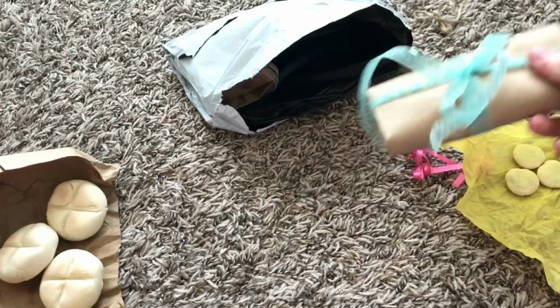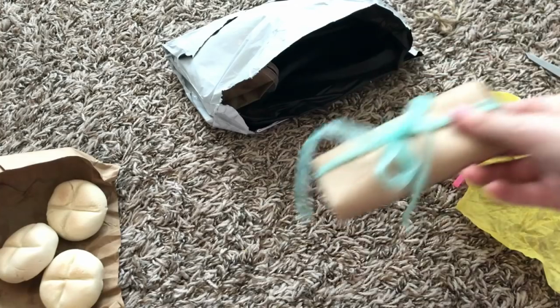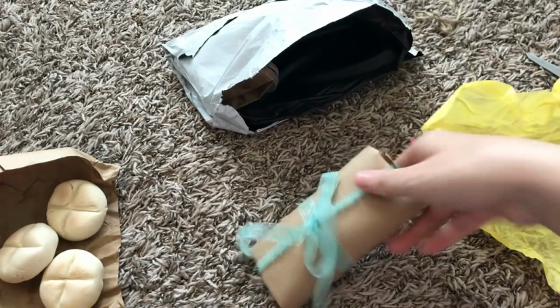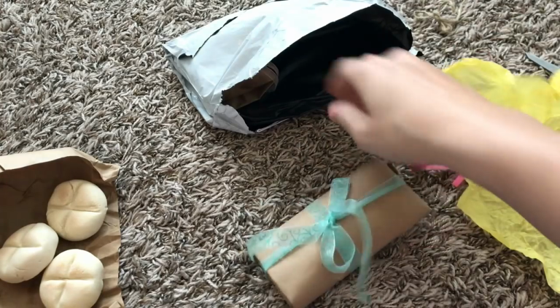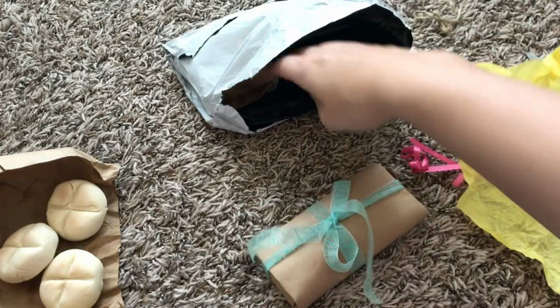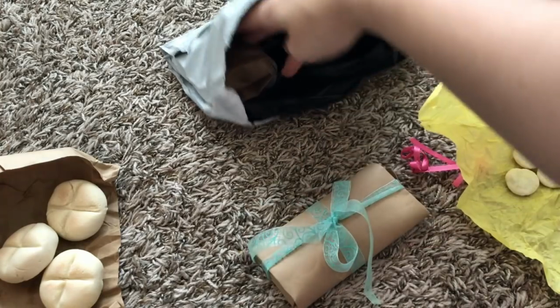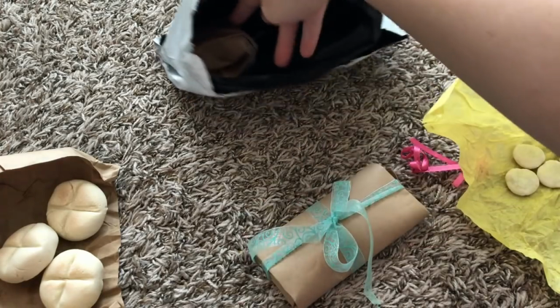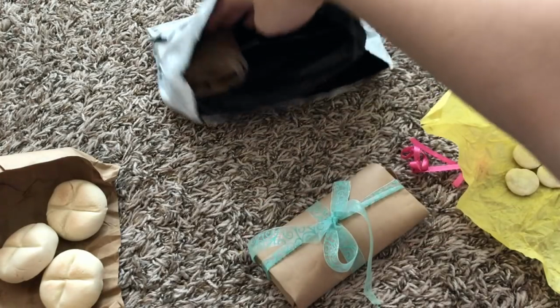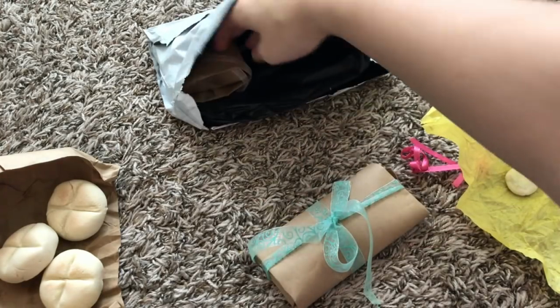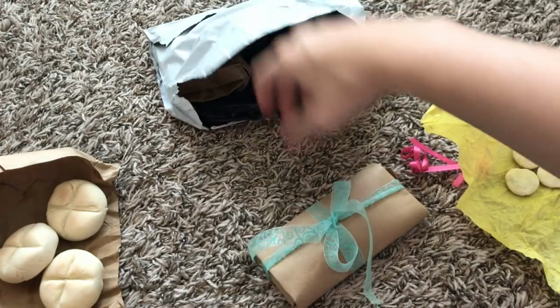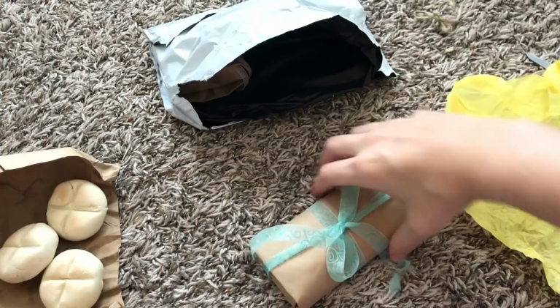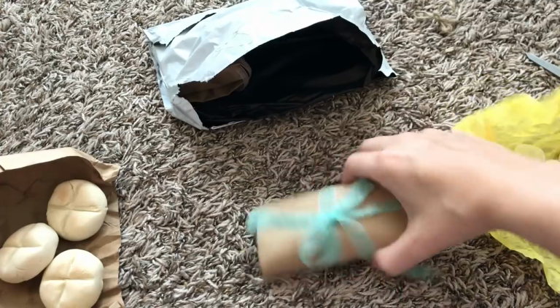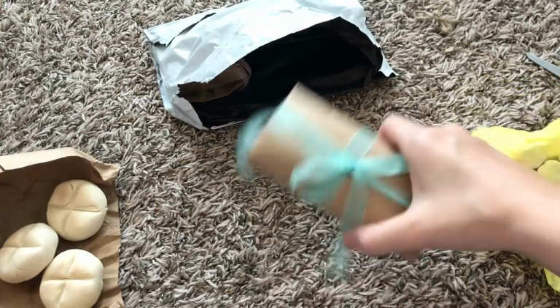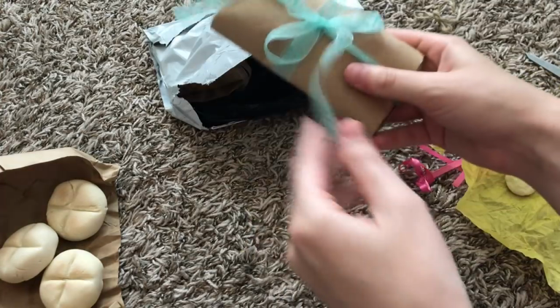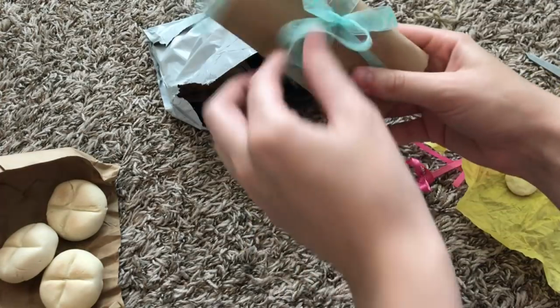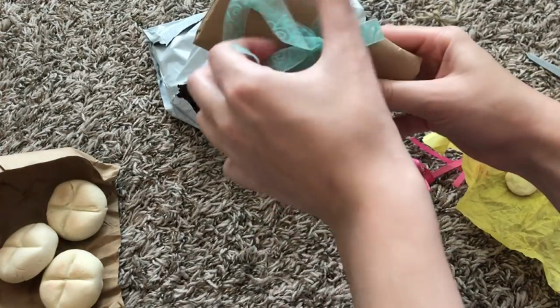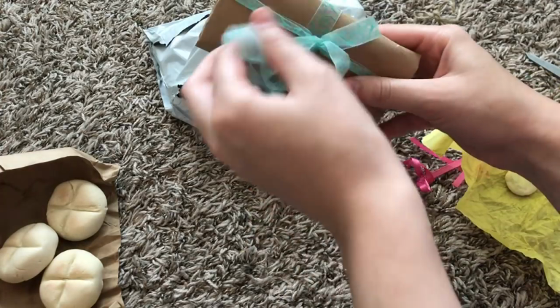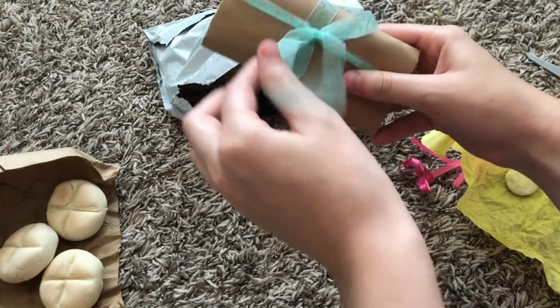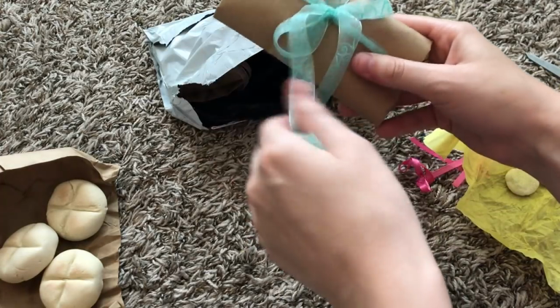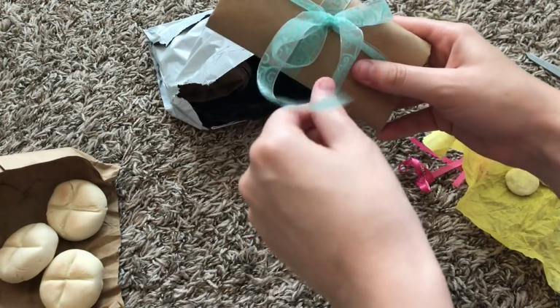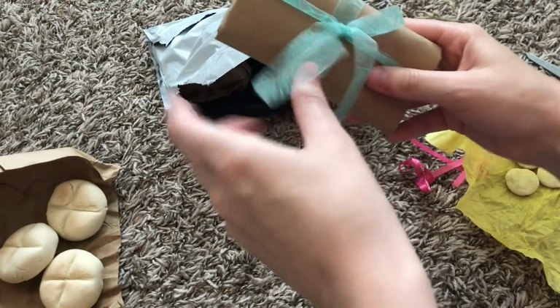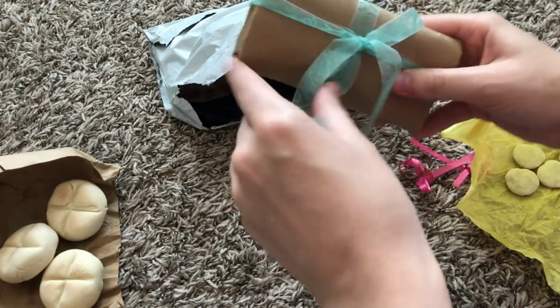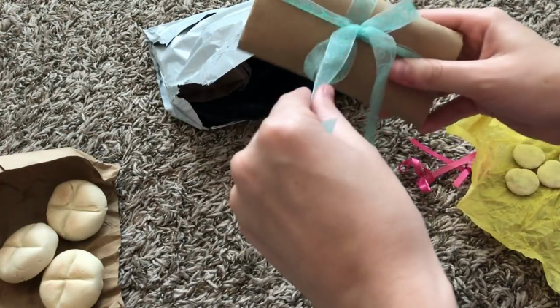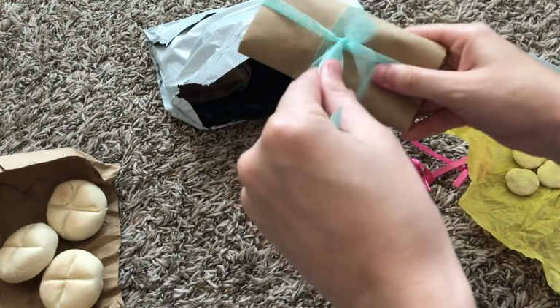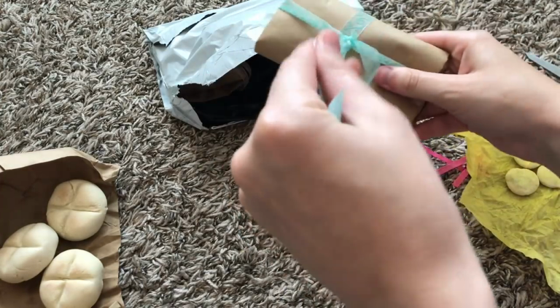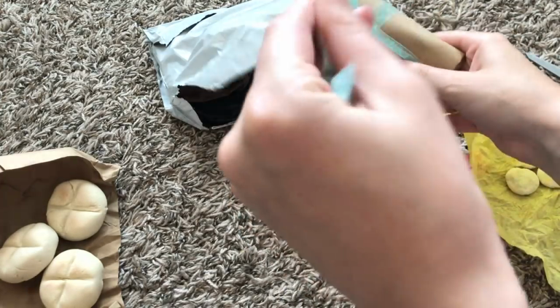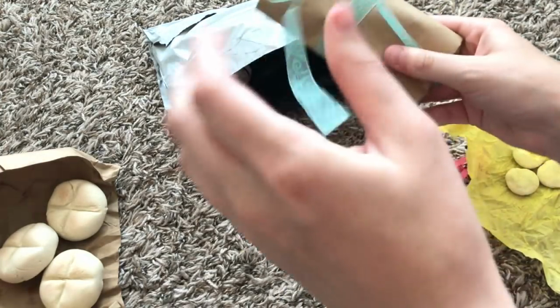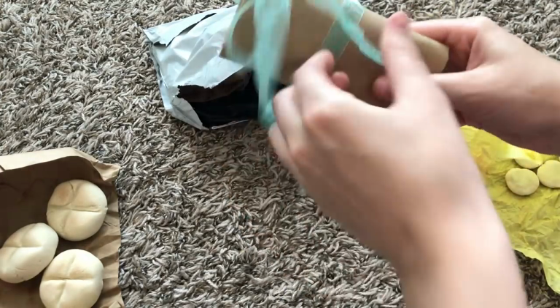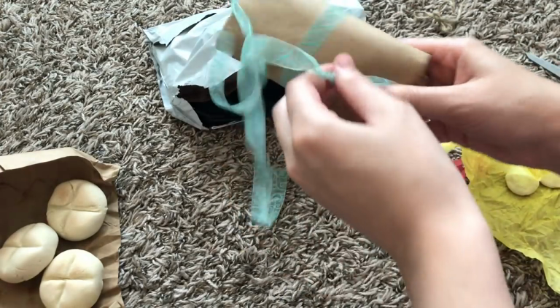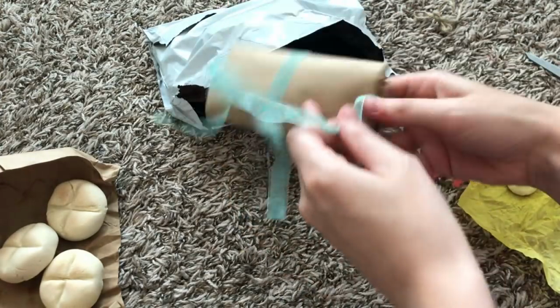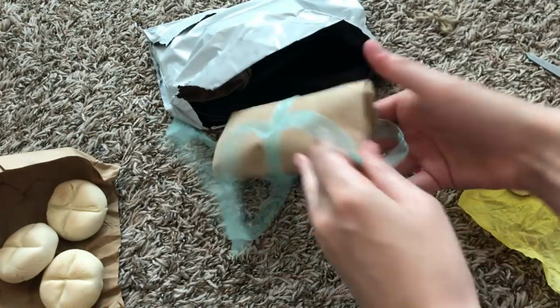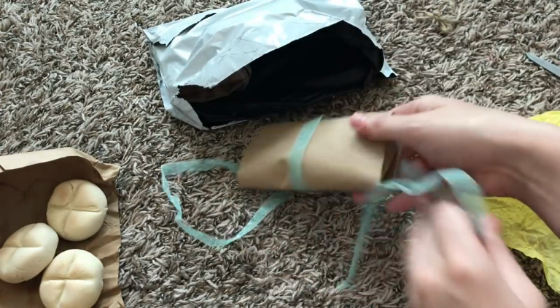We have two more packages. One has a nice blue ribbon. I don't know which one this is — let's get it open.